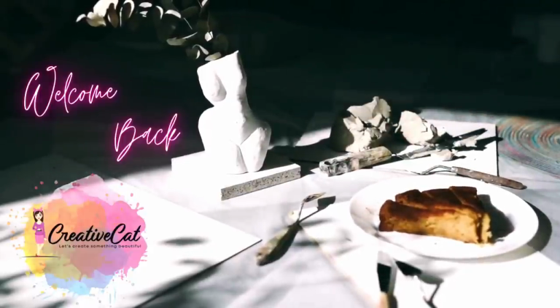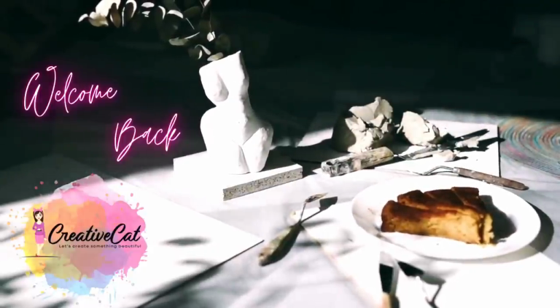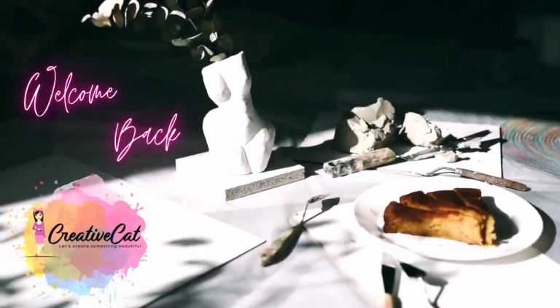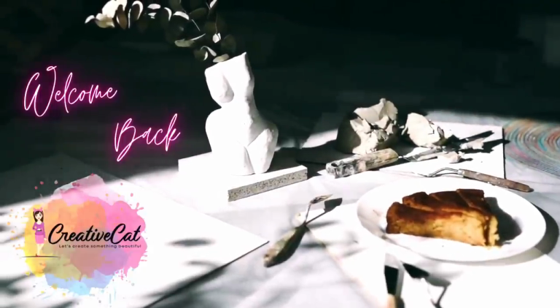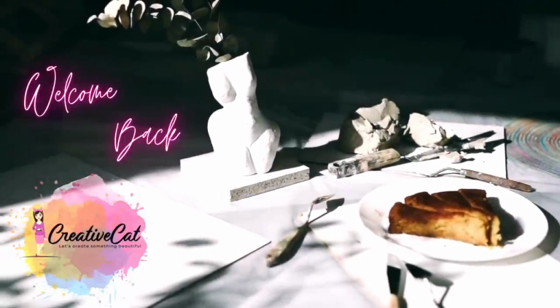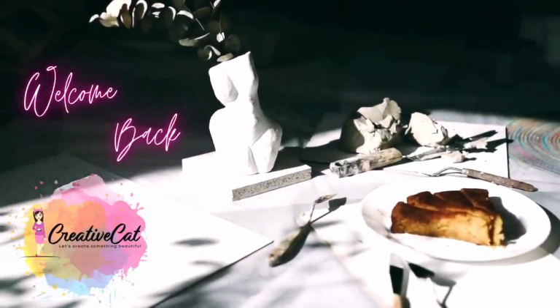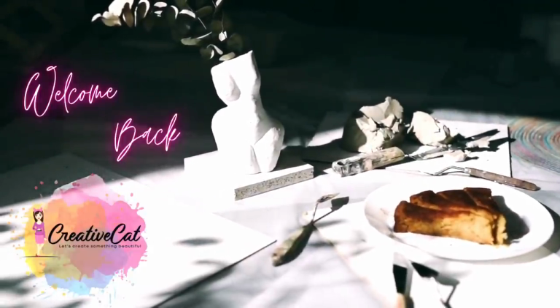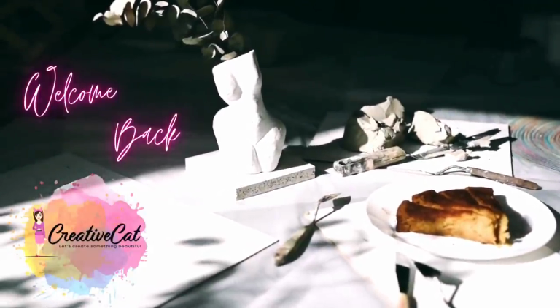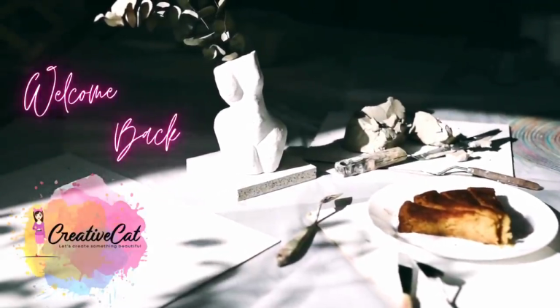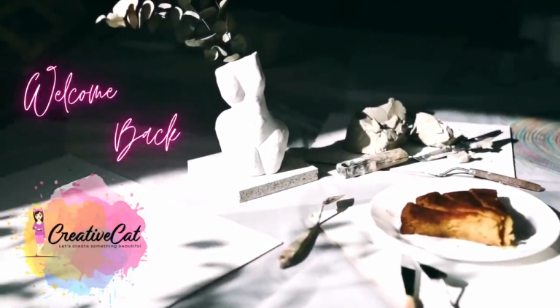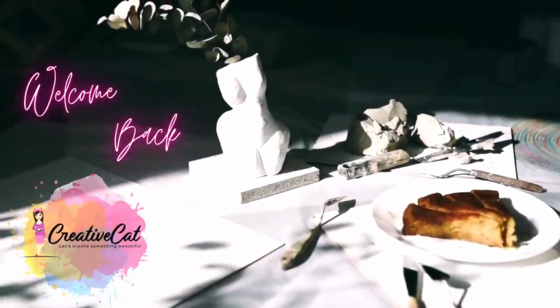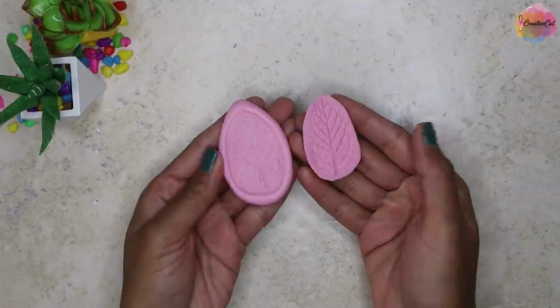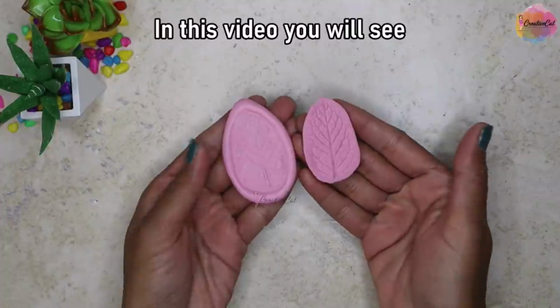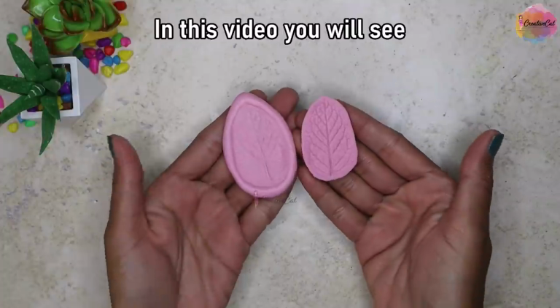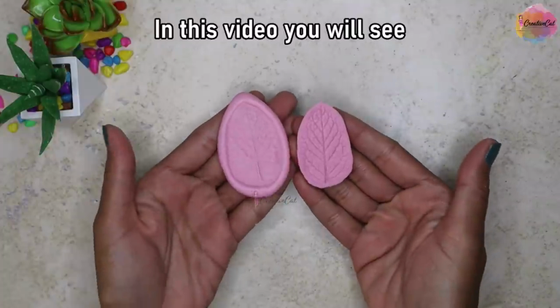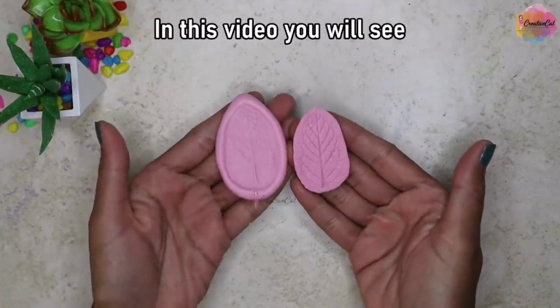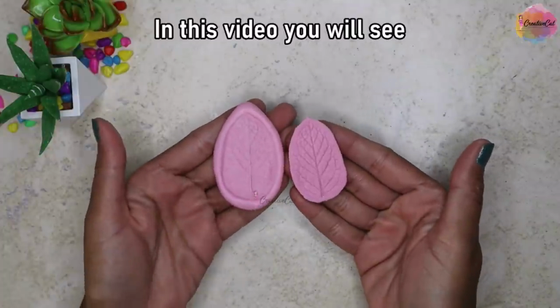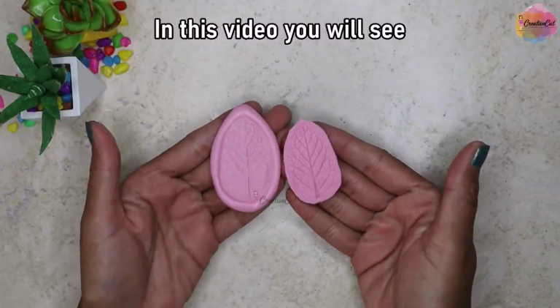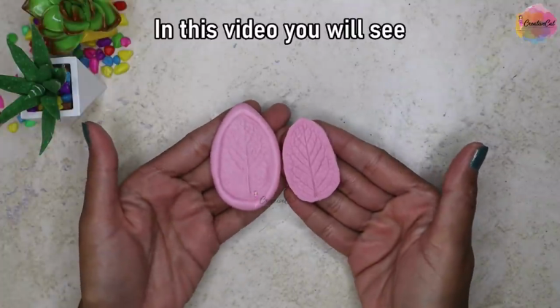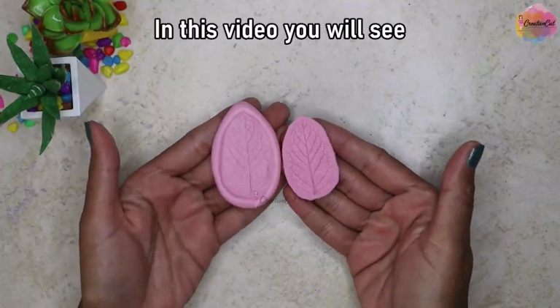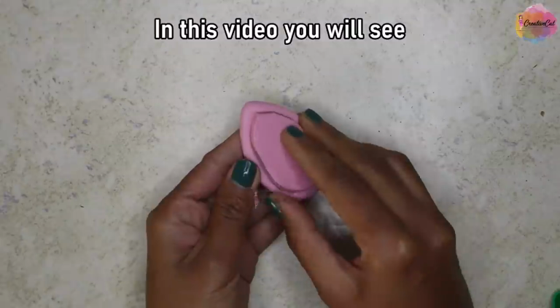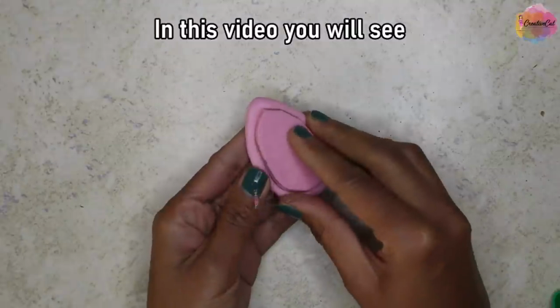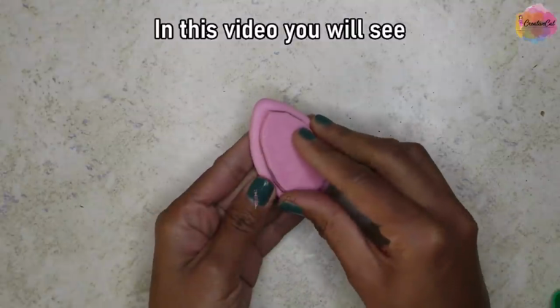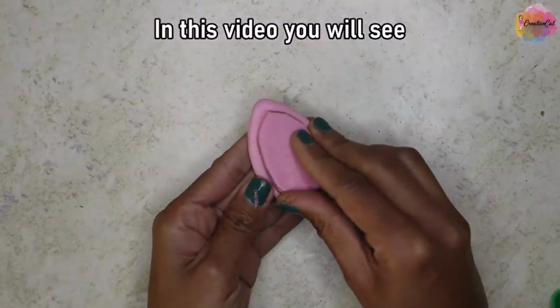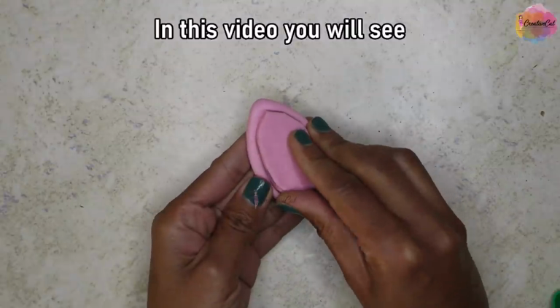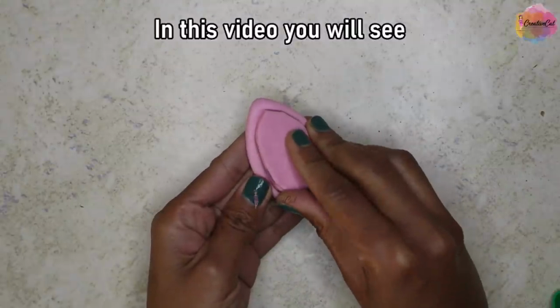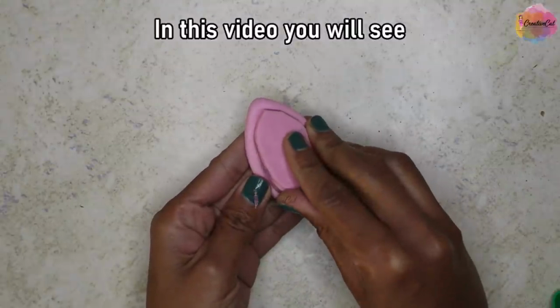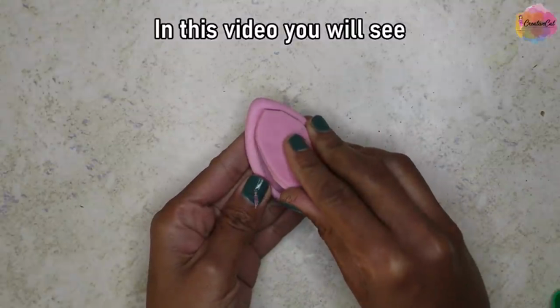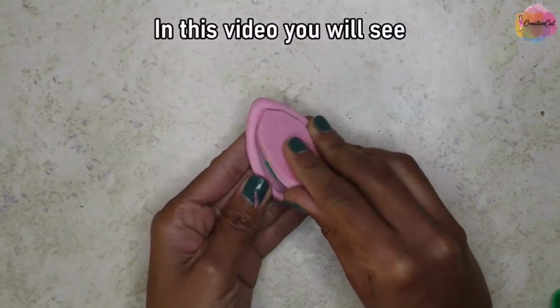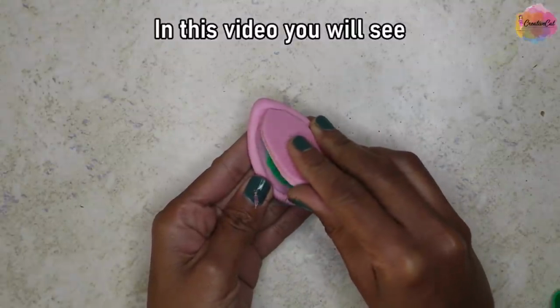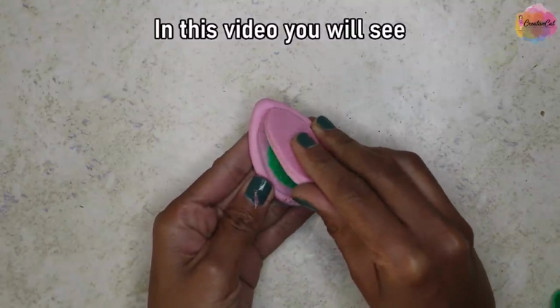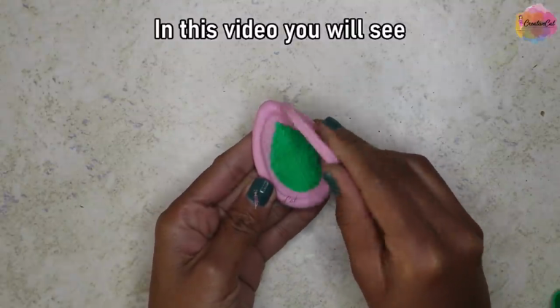Hello and welcome back to Creative Cap. In today's video, let's learn how to make leaf and petal veiners at home.